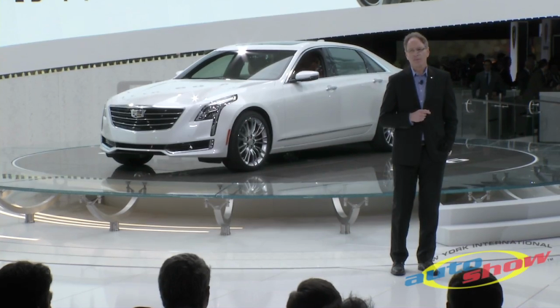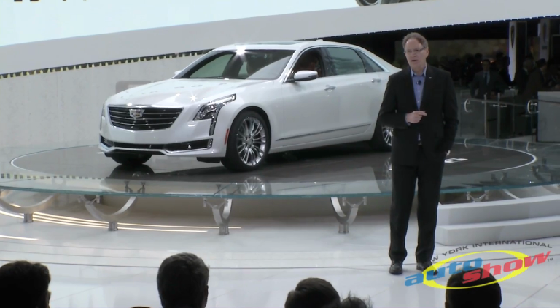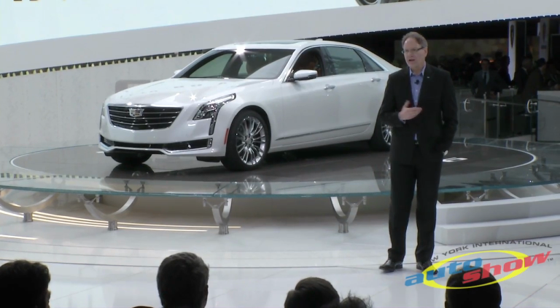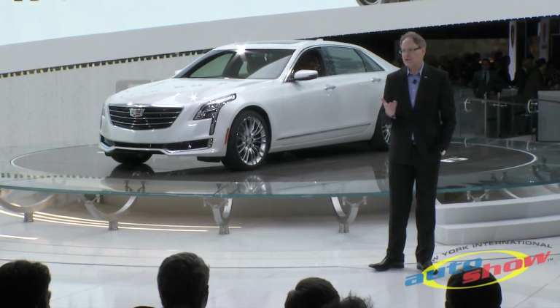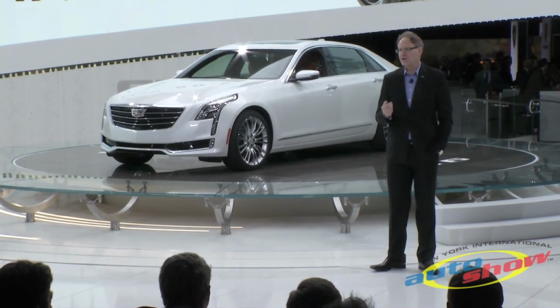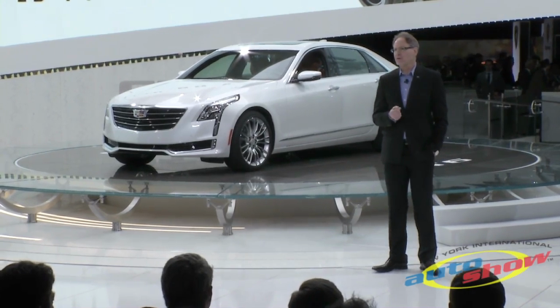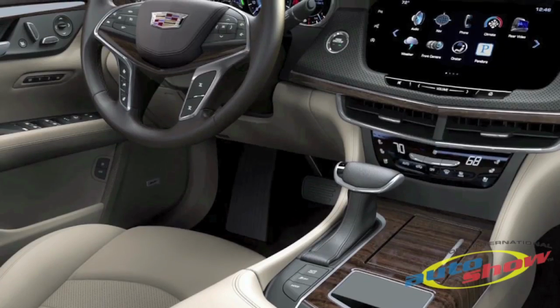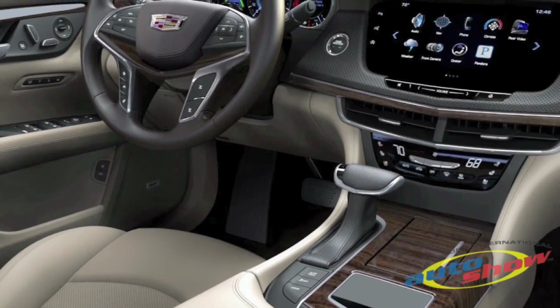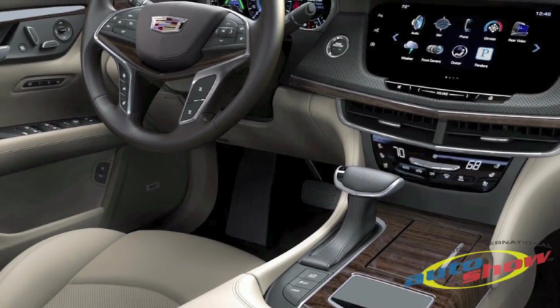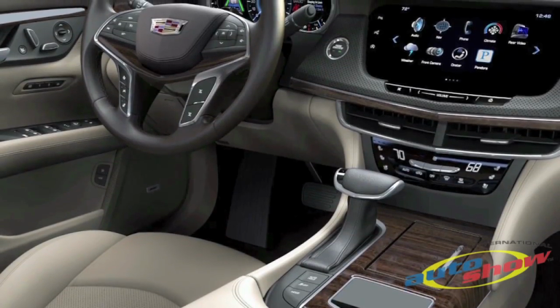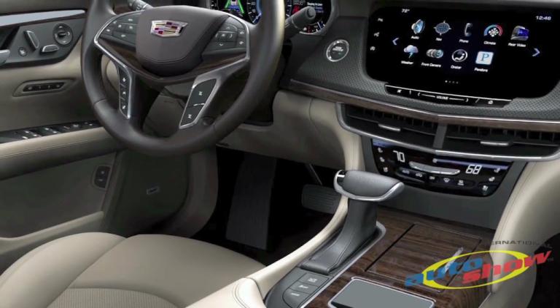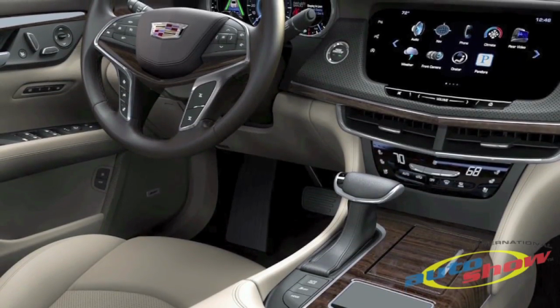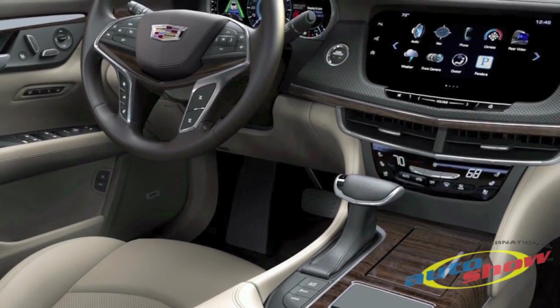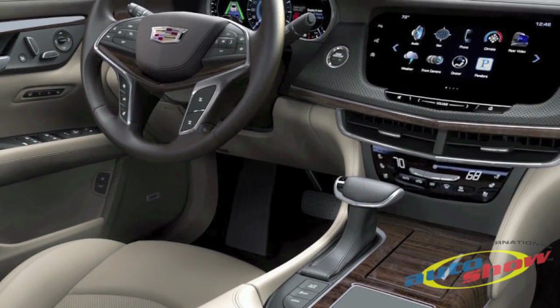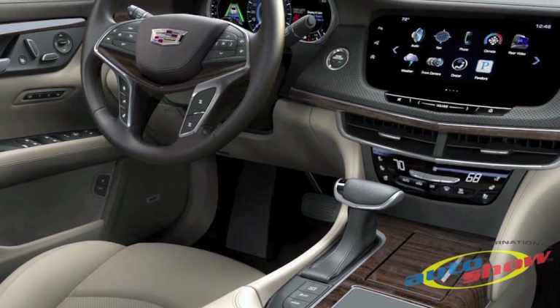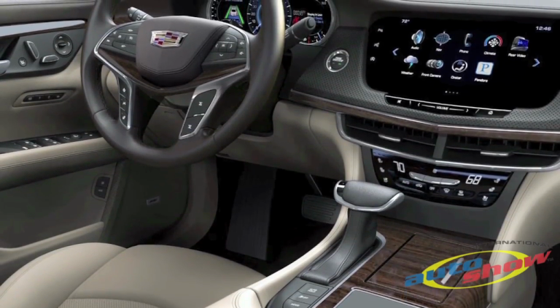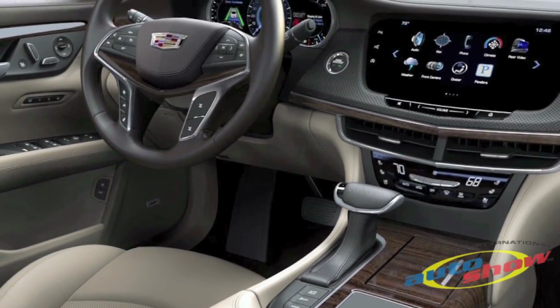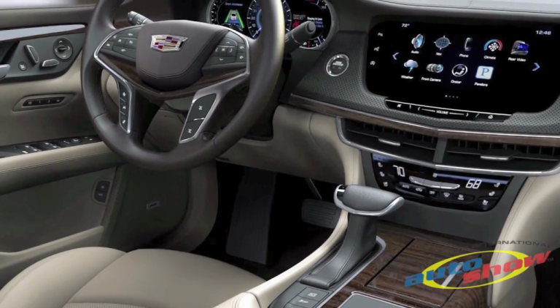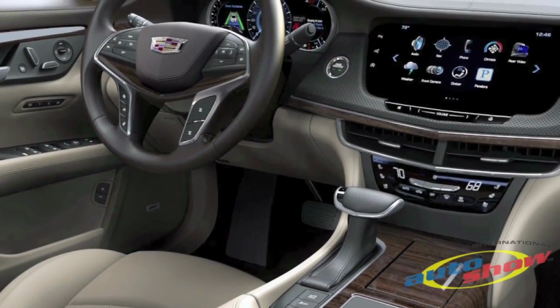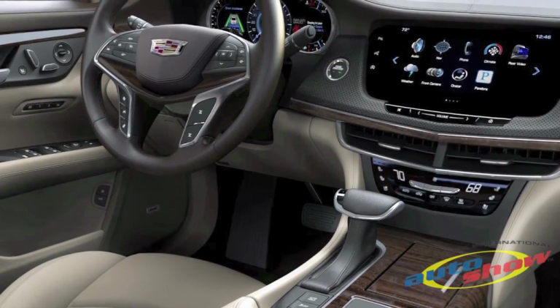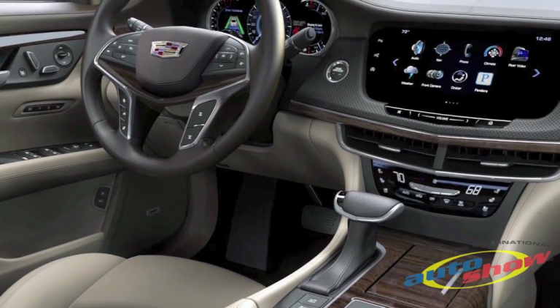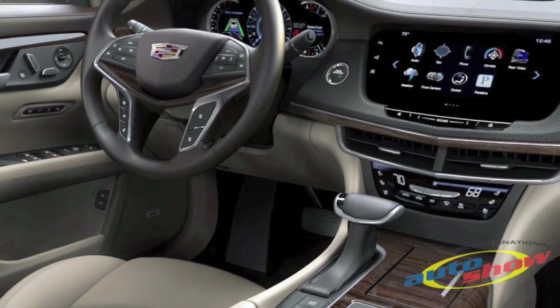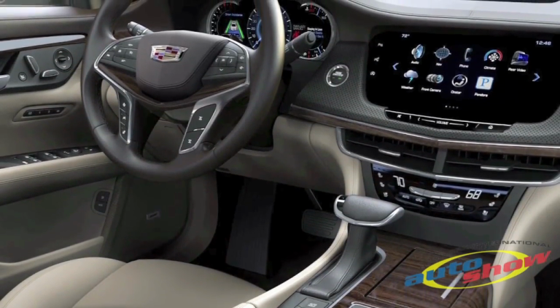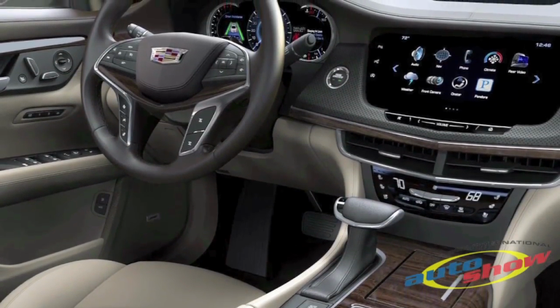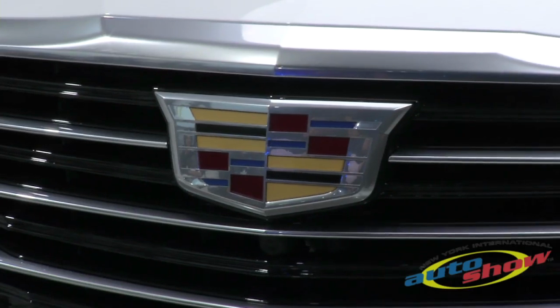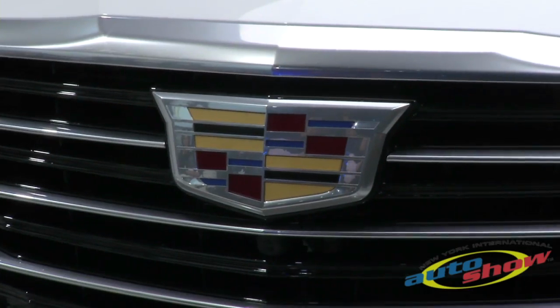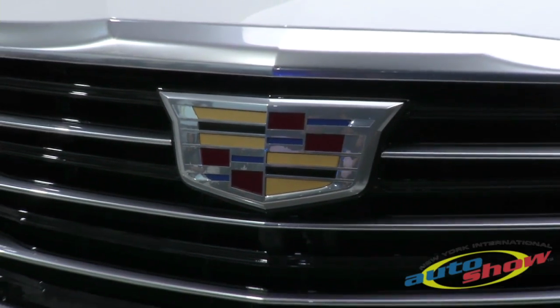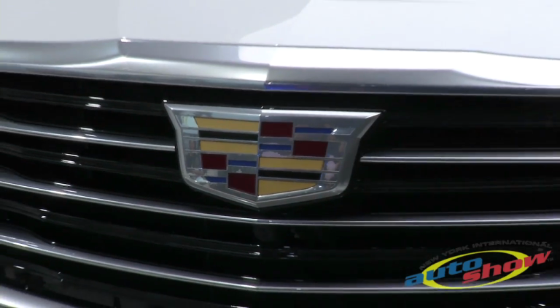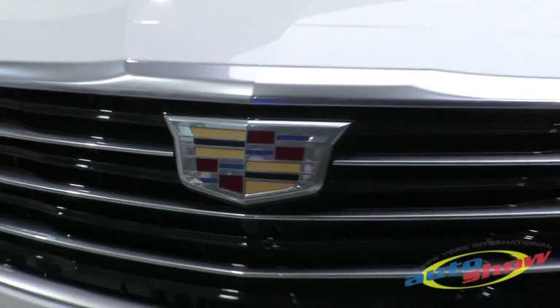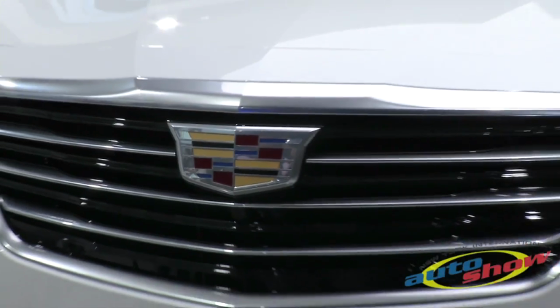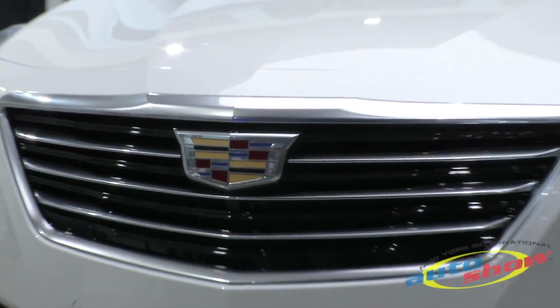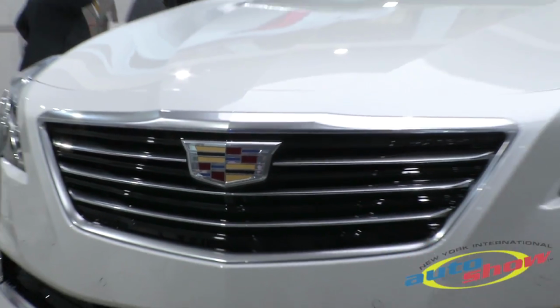Ladies and gentlemen, that means 400 horsepower and 400 pound-foot of torque.